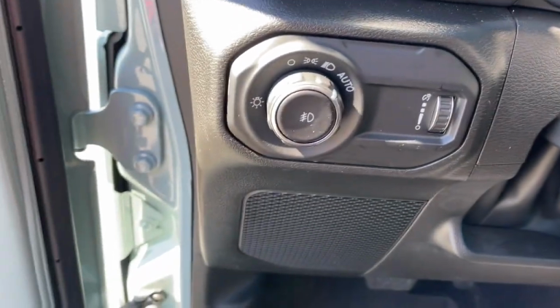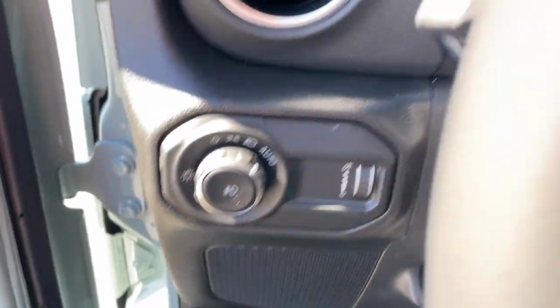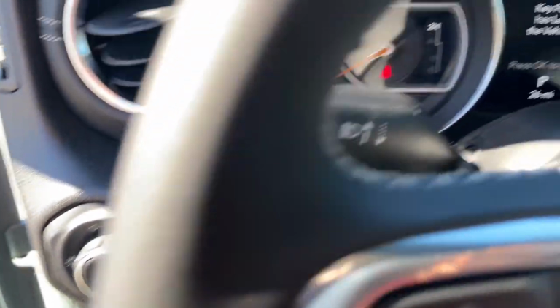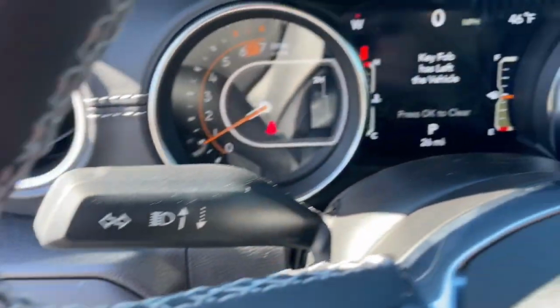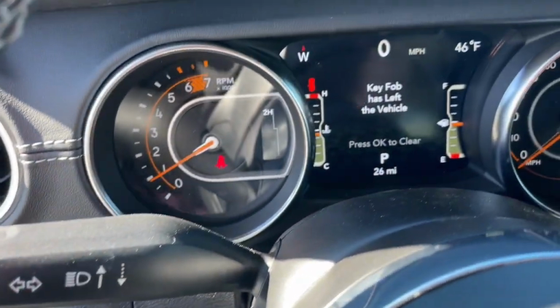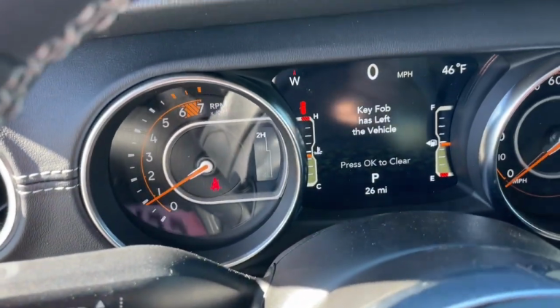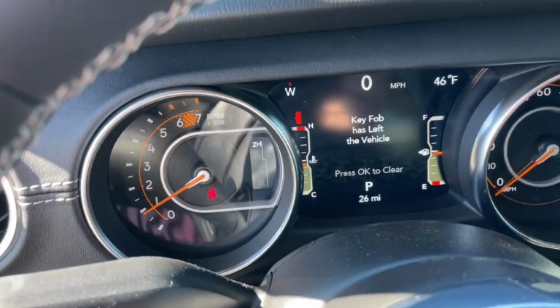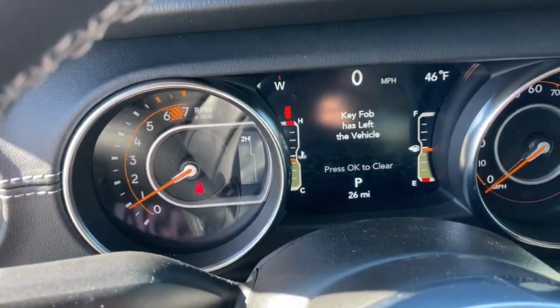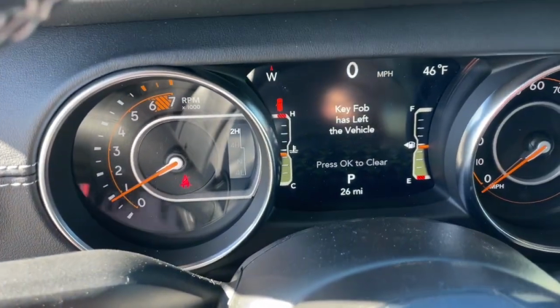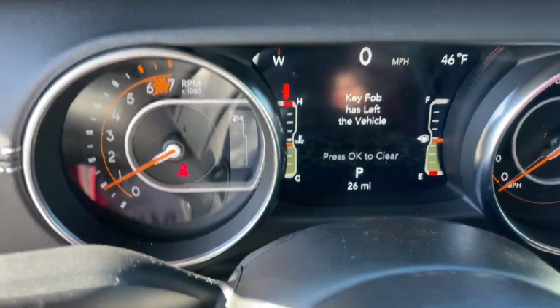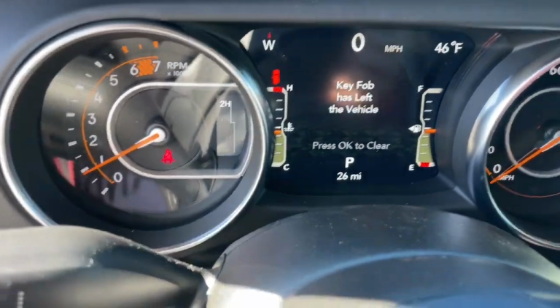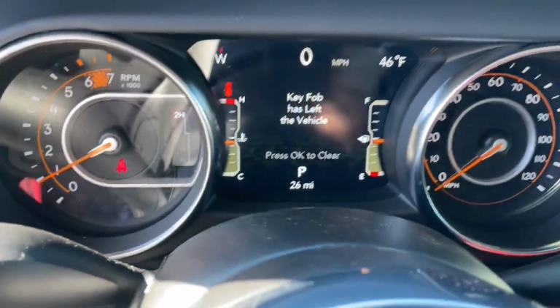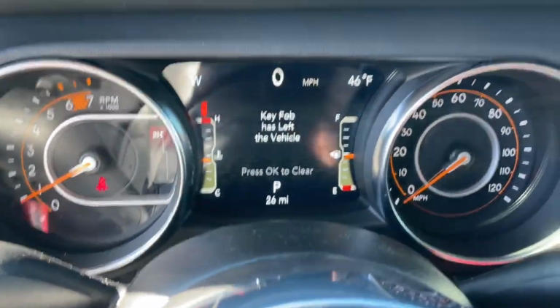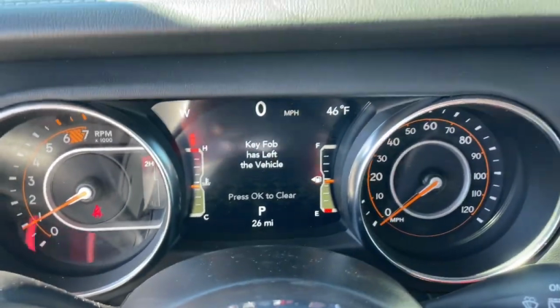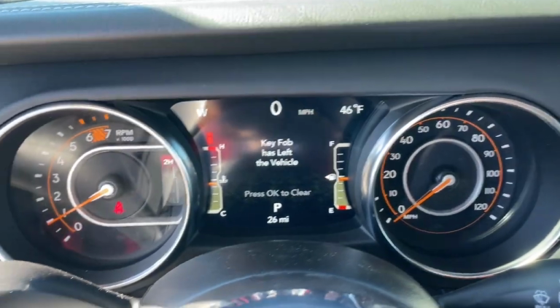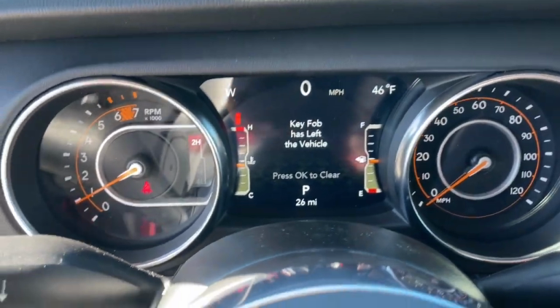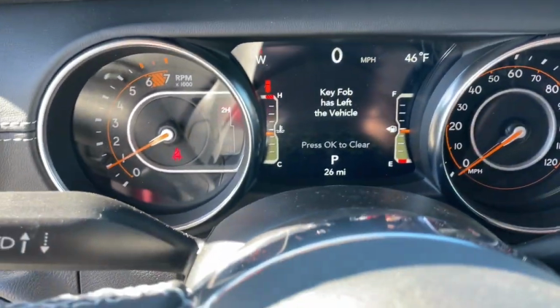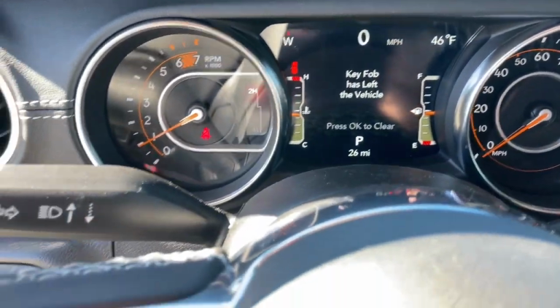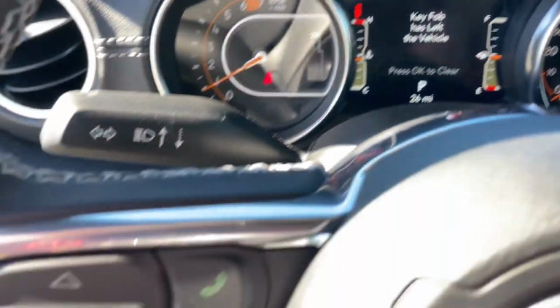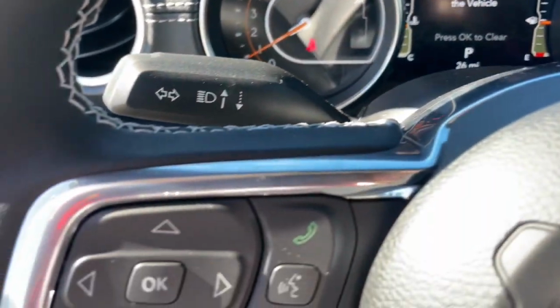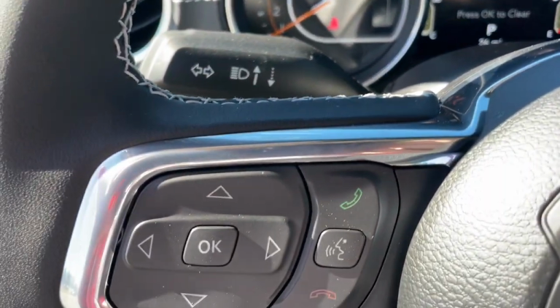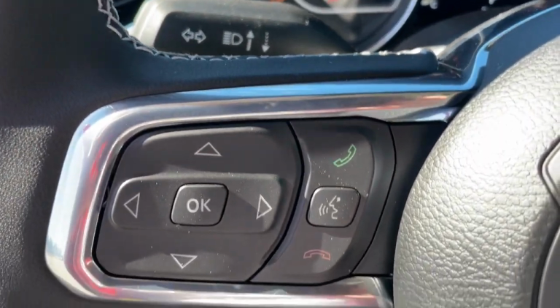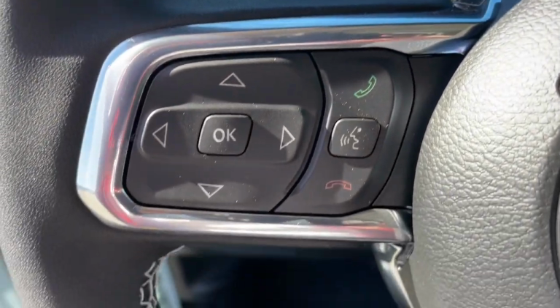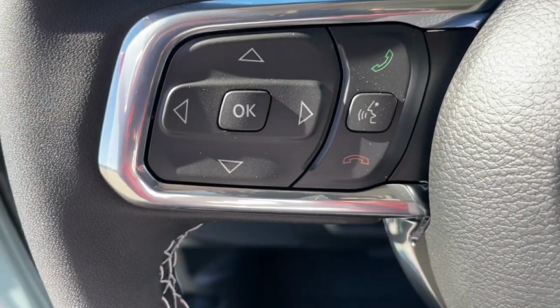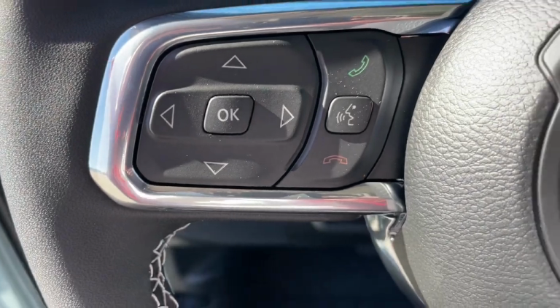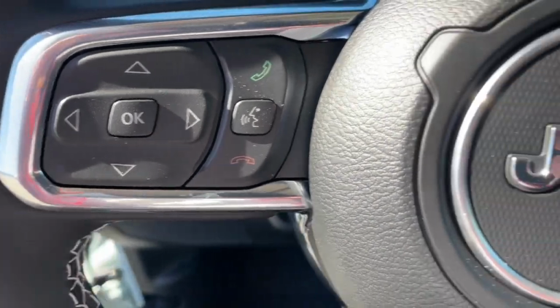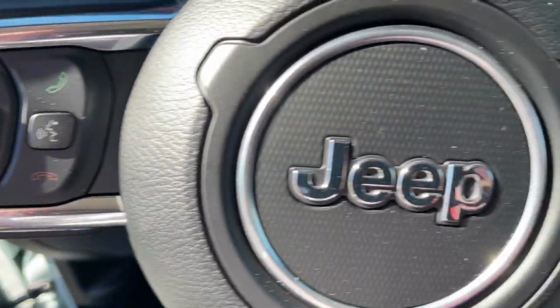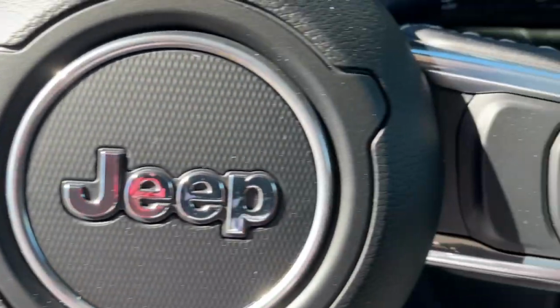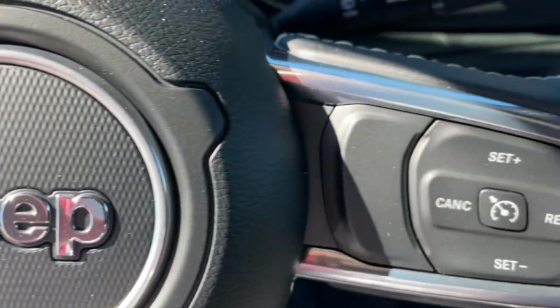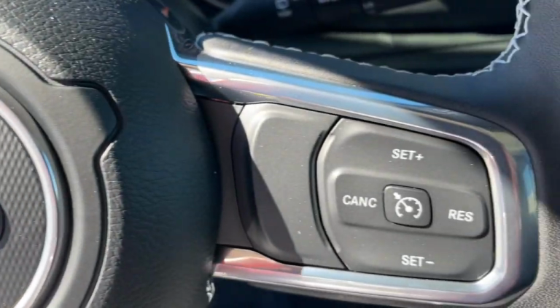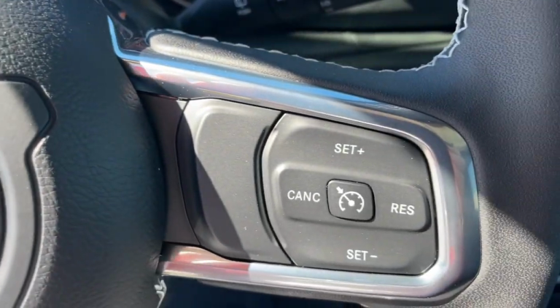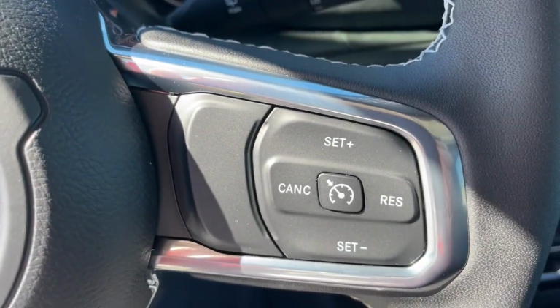Heated mirrors, leather-wrapped steering wheel, steering wheel audio controls, electronic stability control.